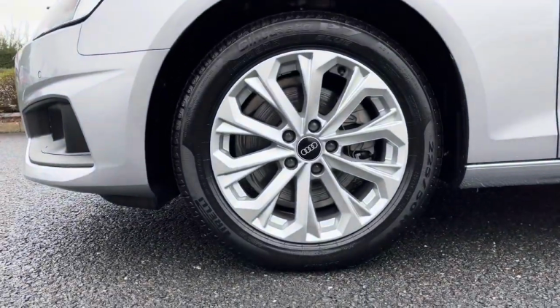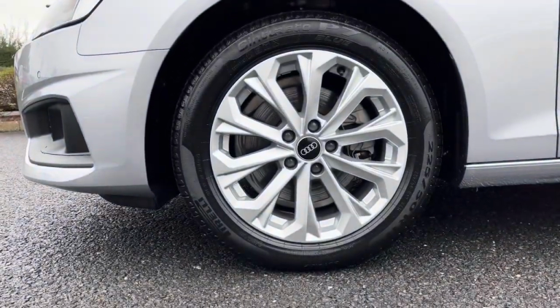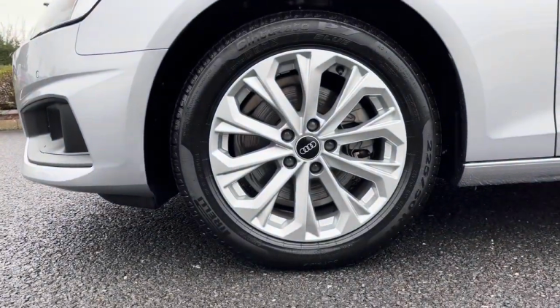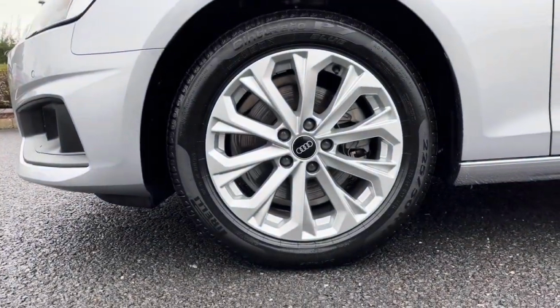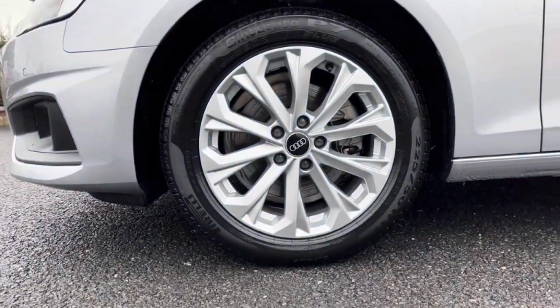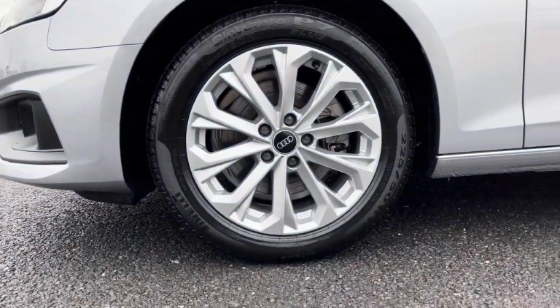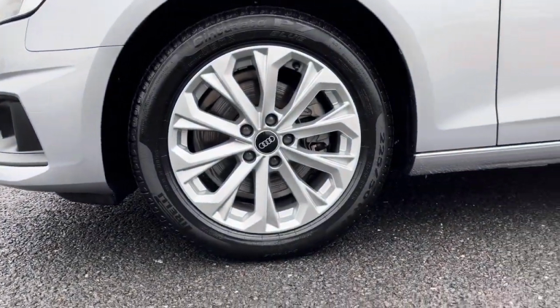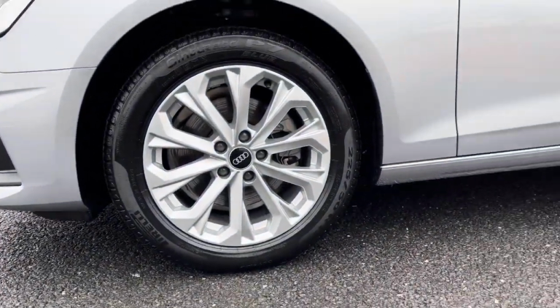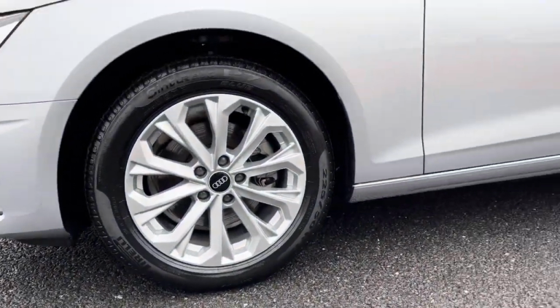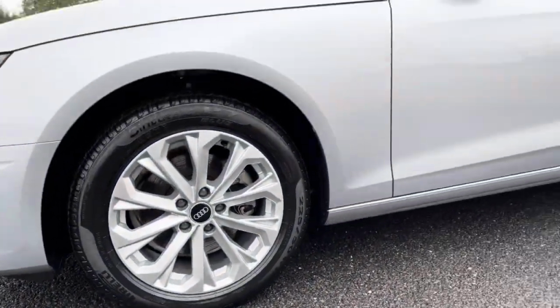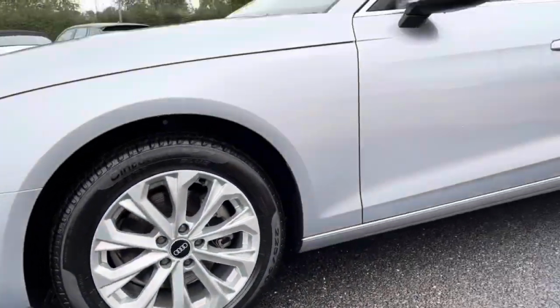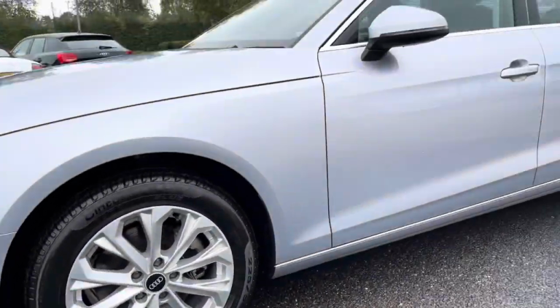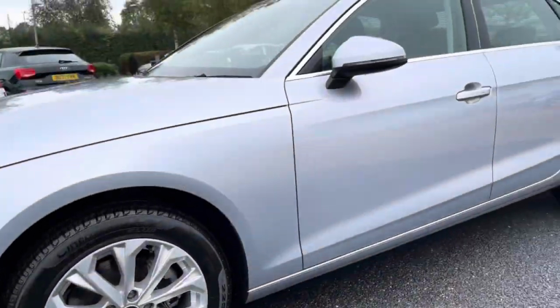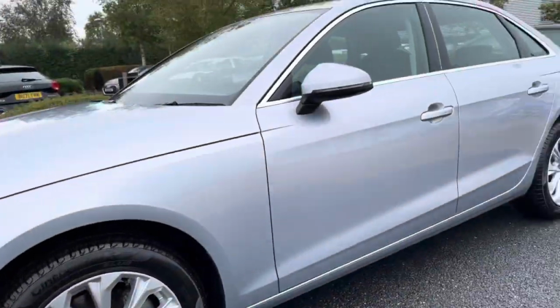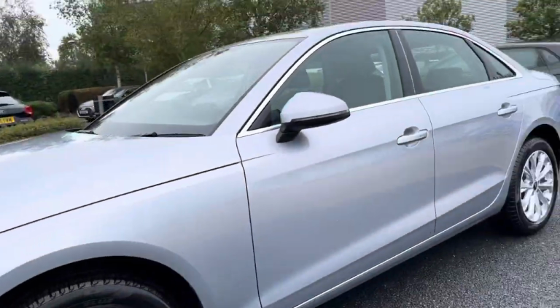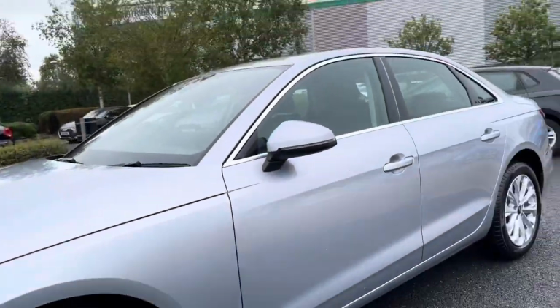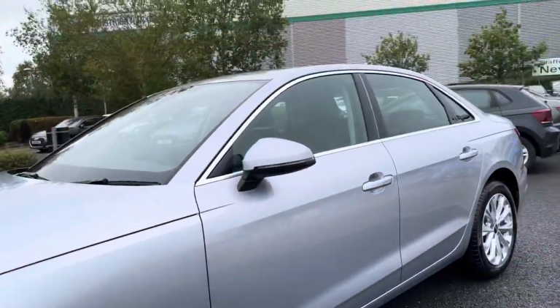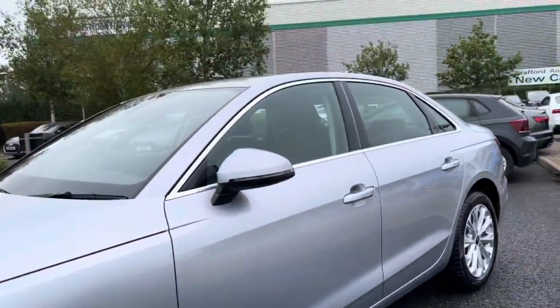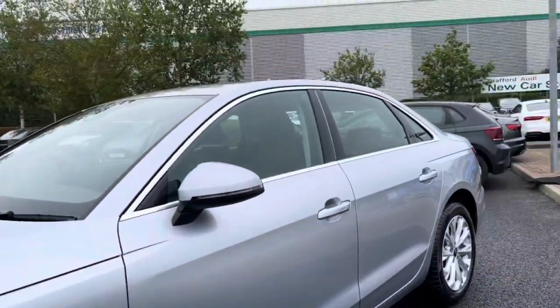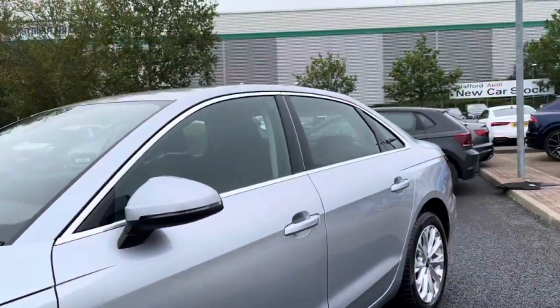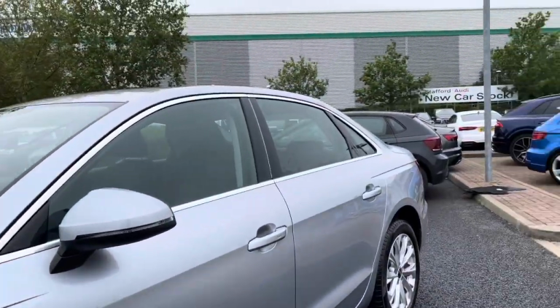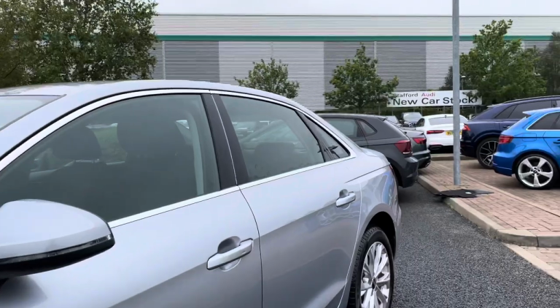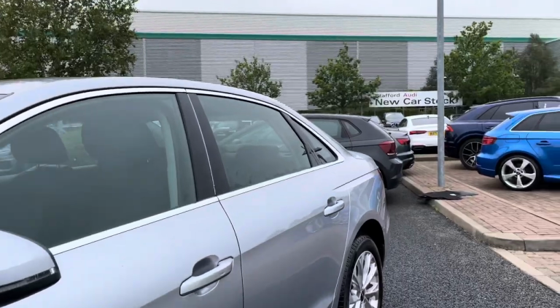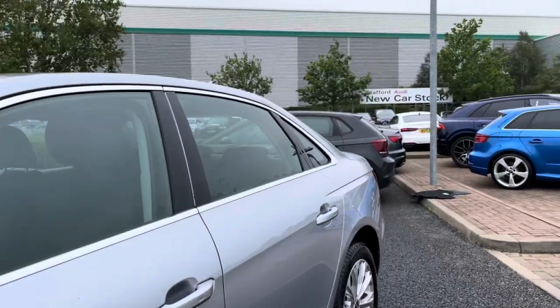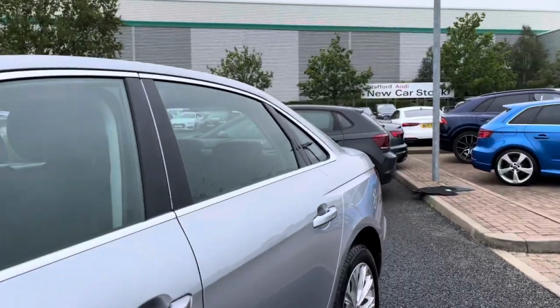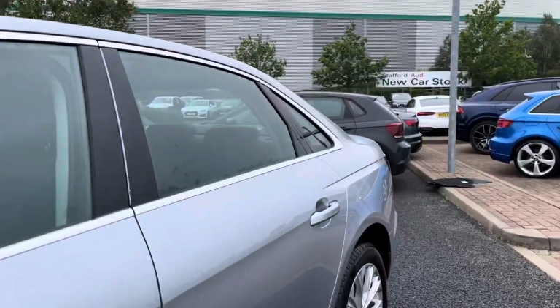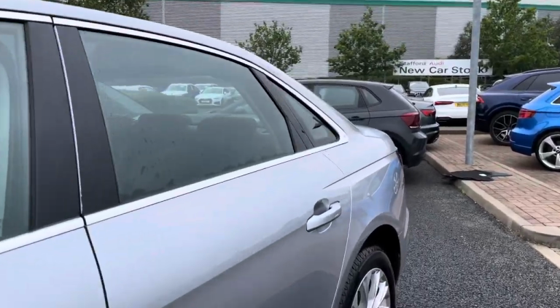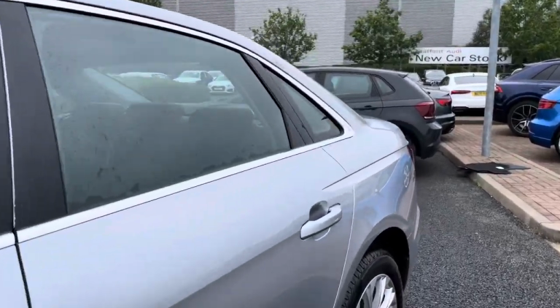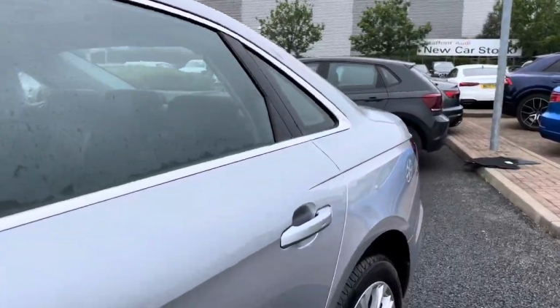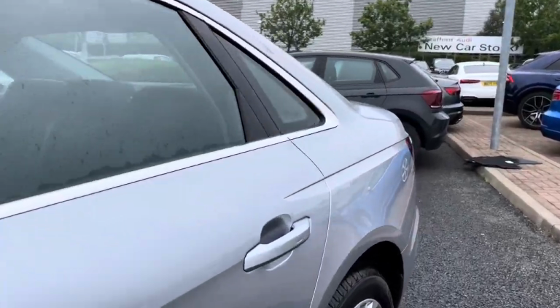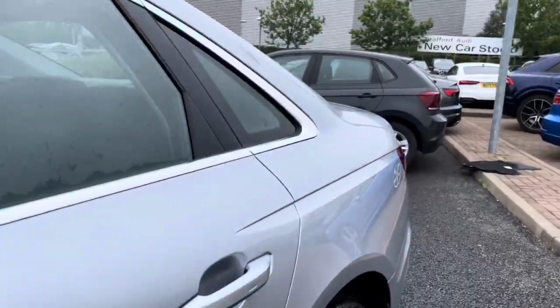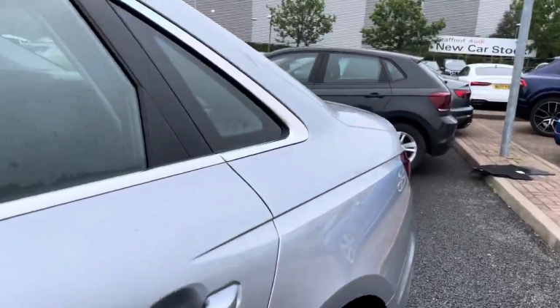This vehicle is diesel, it is automatic, and it's done around 50 miles on the clock so far.